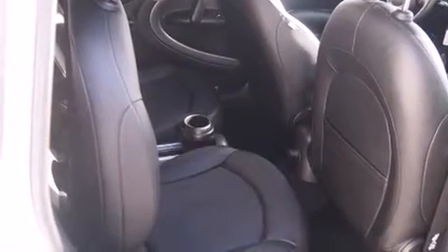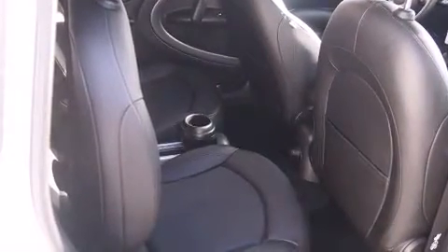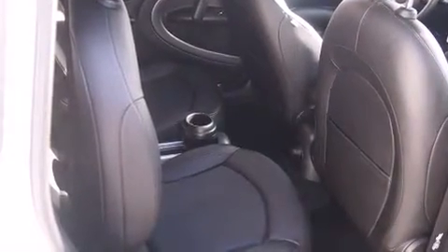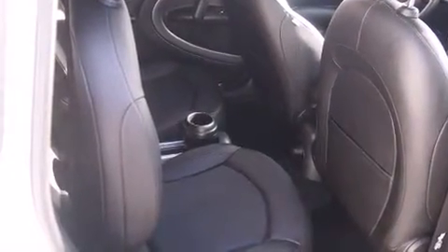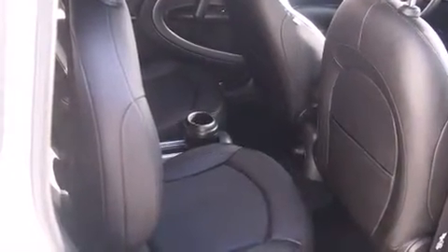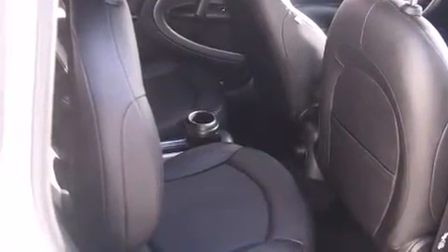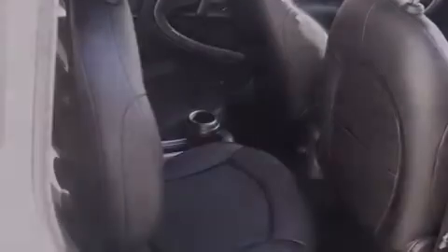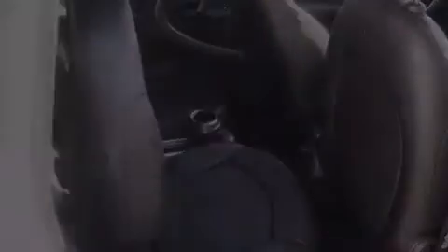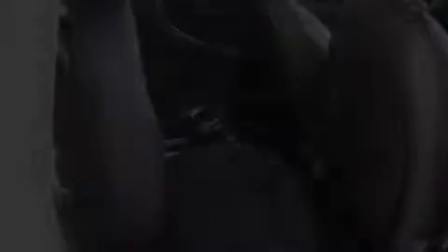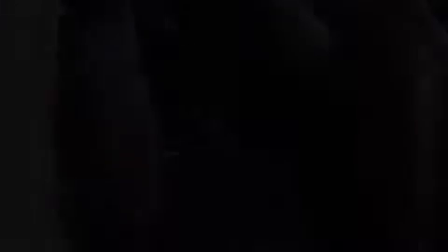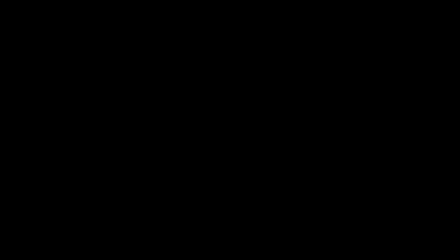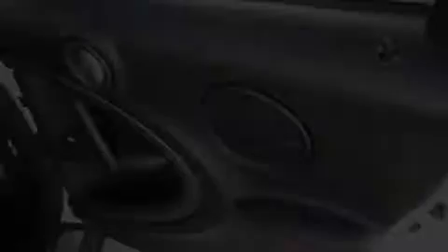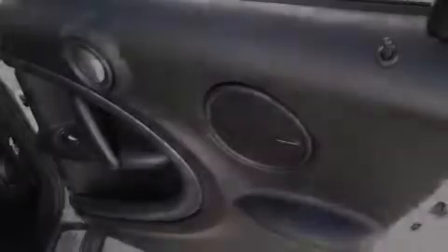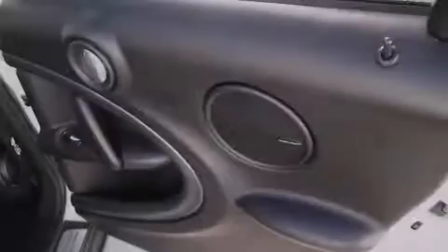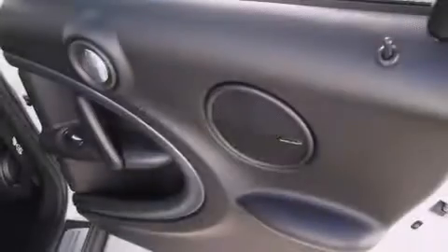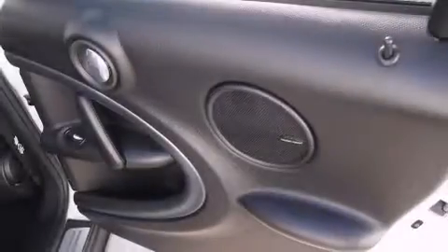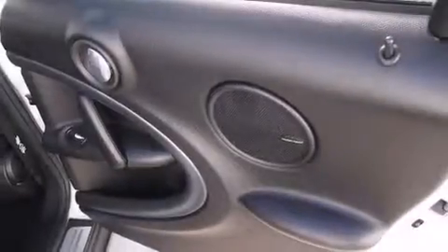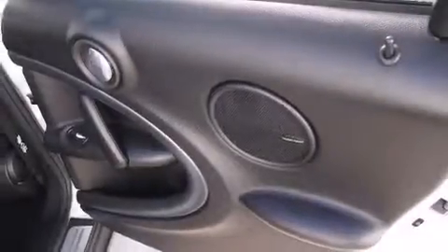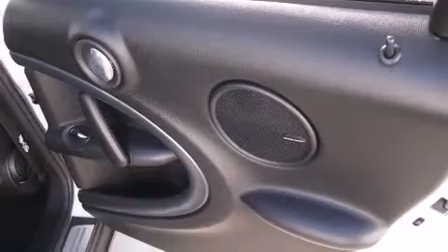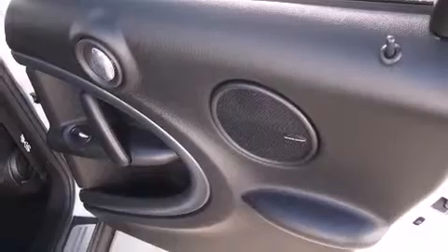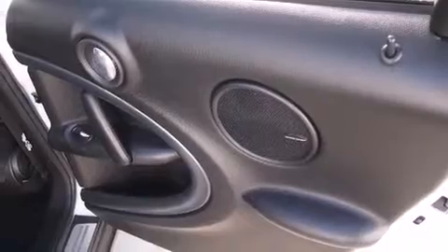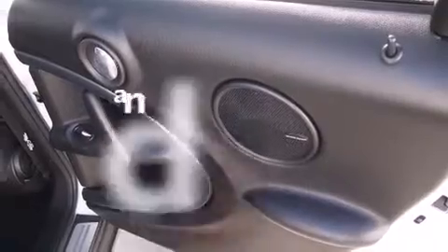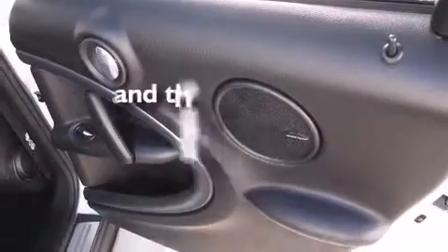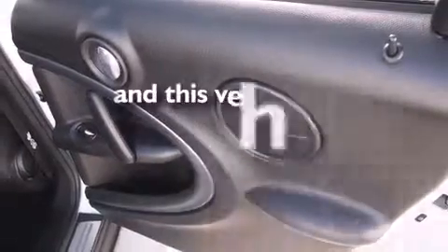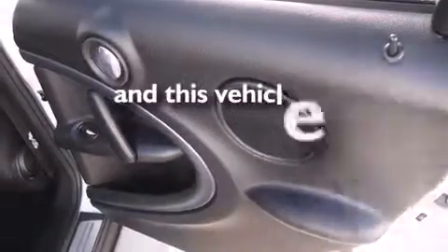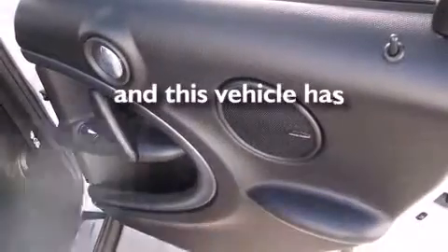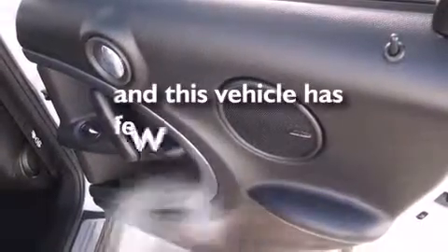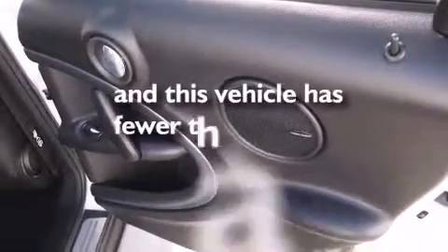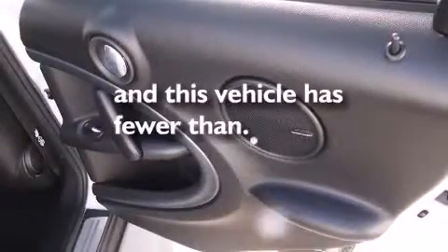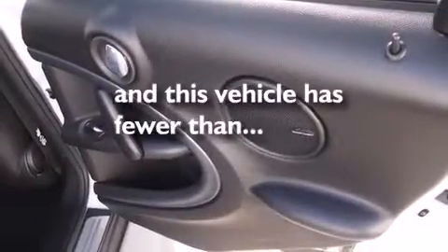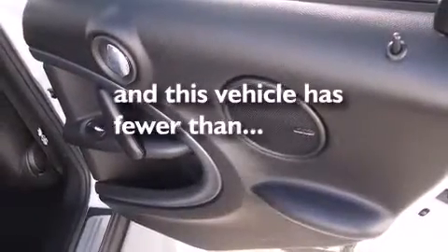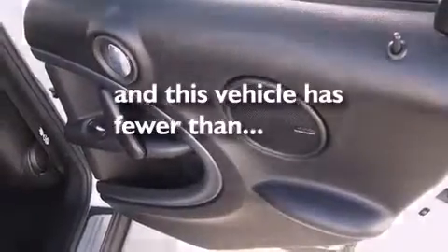Additional features include an external temperature display, stability control, and this vehicle has less than 24,000 miles.